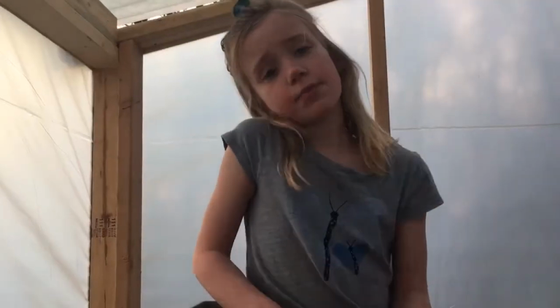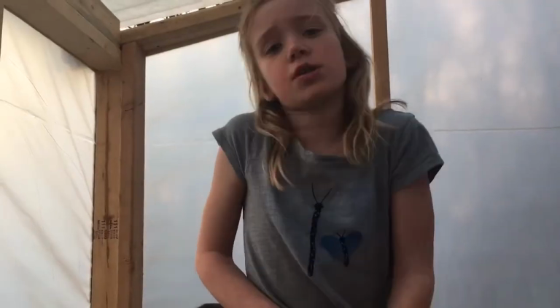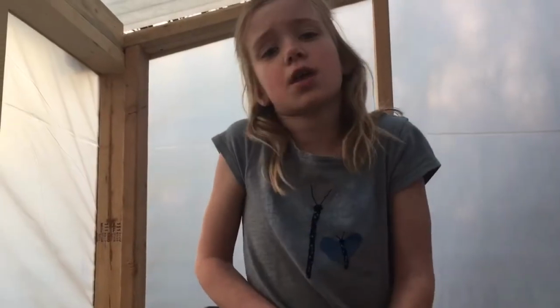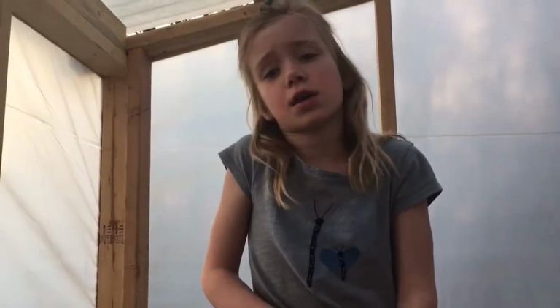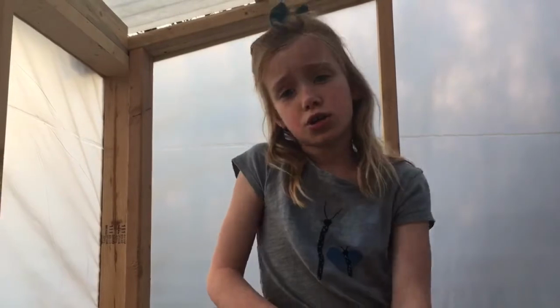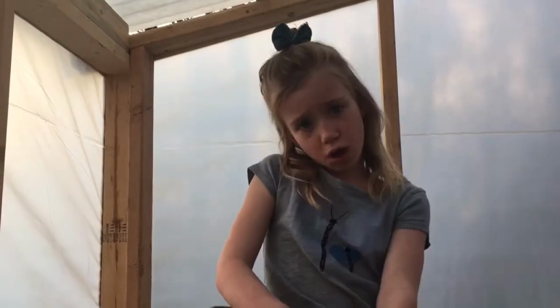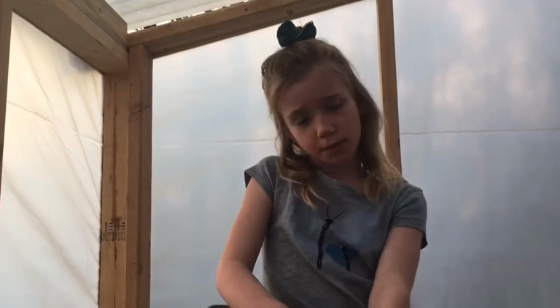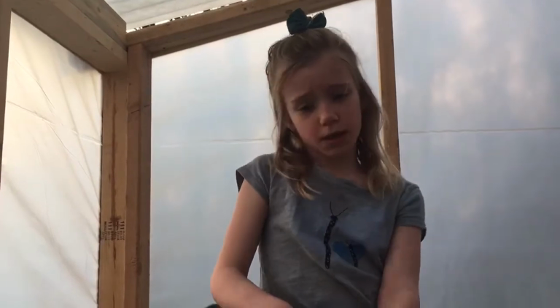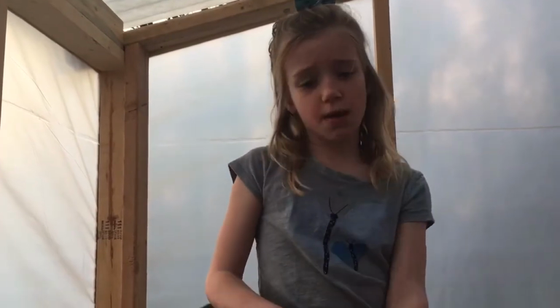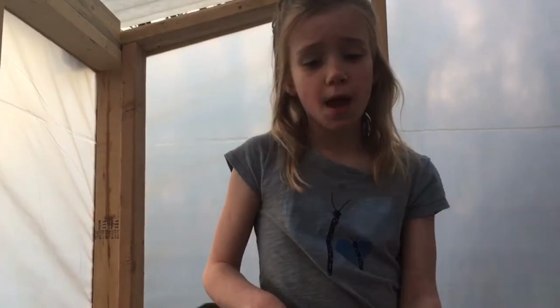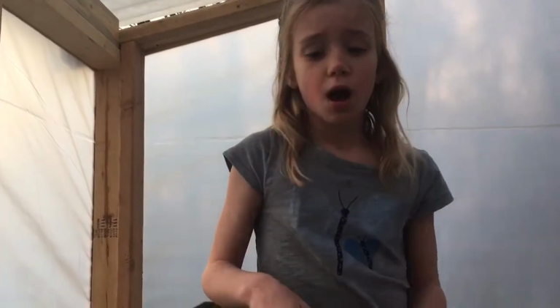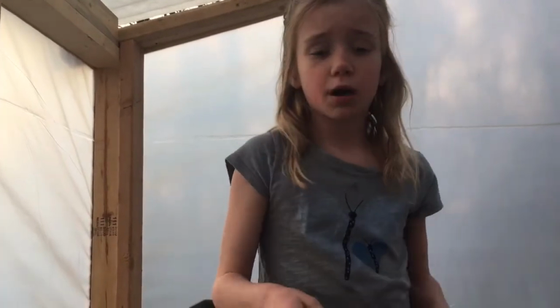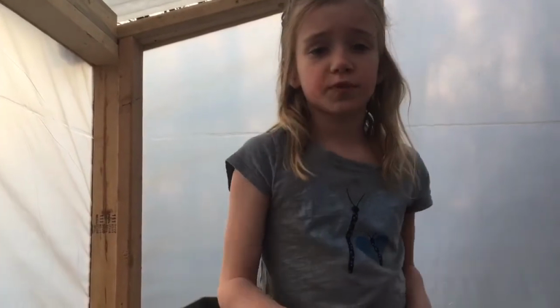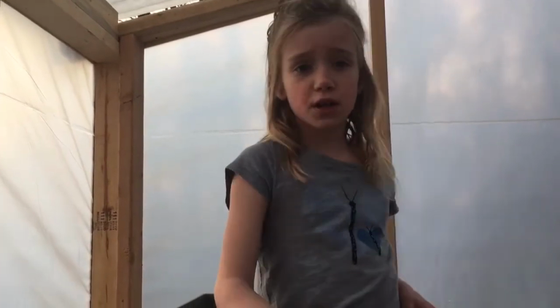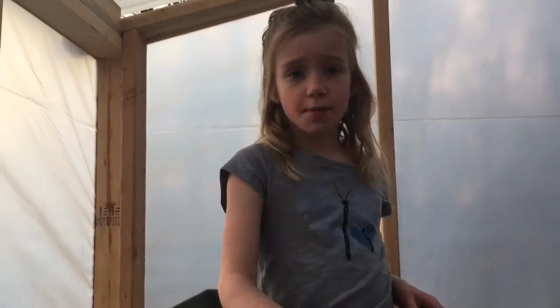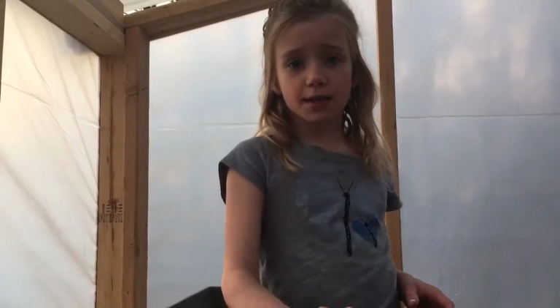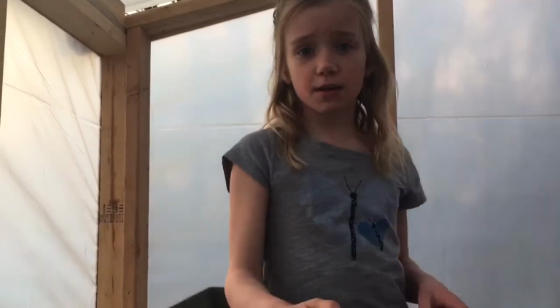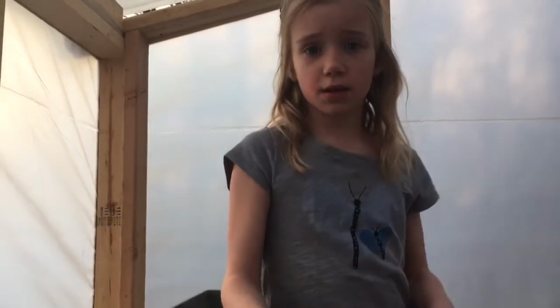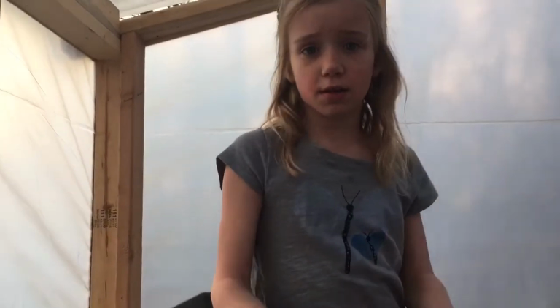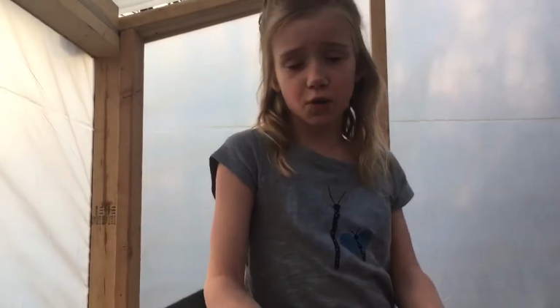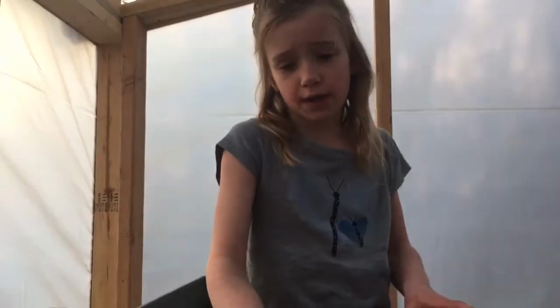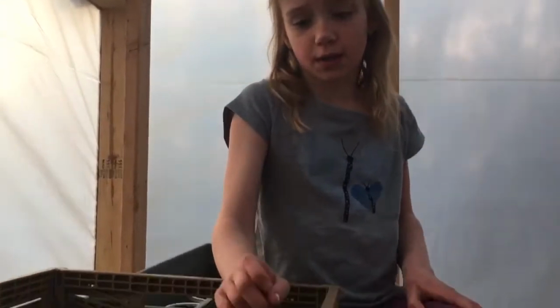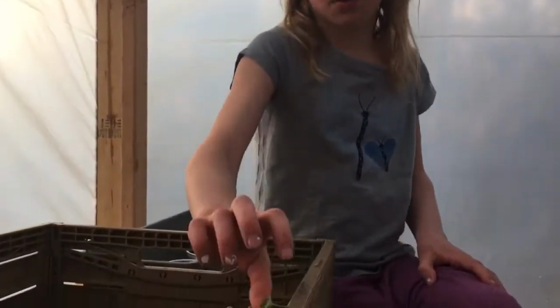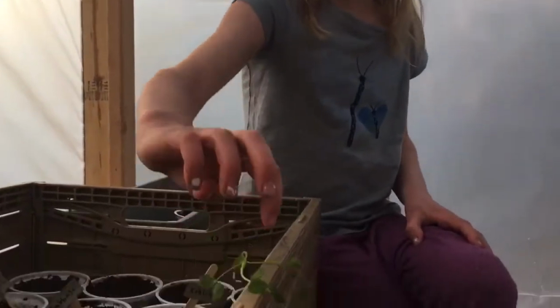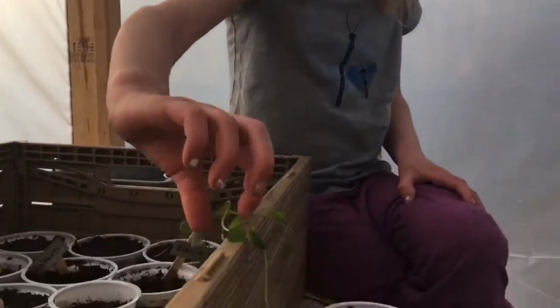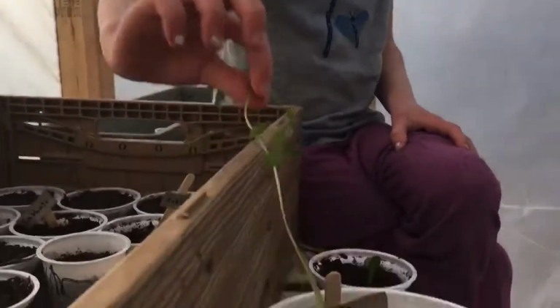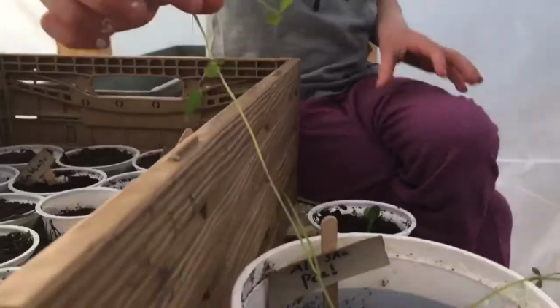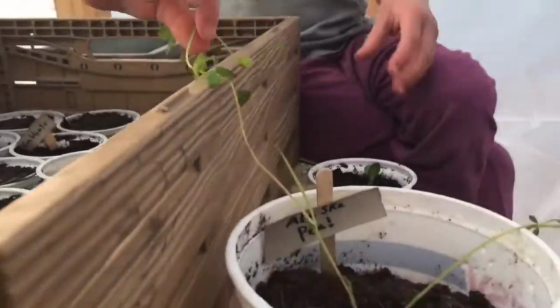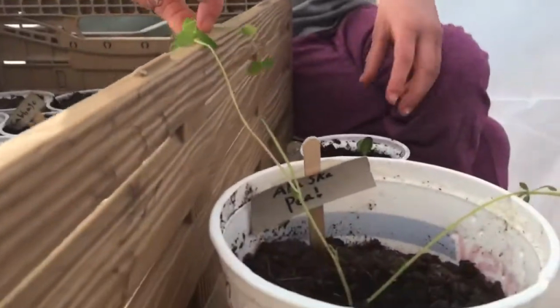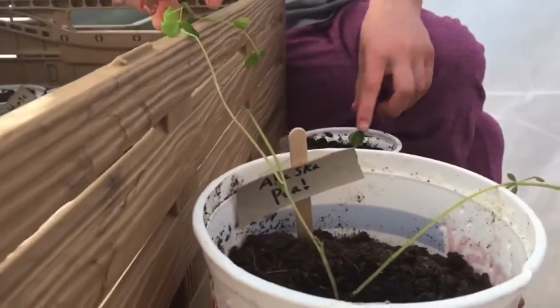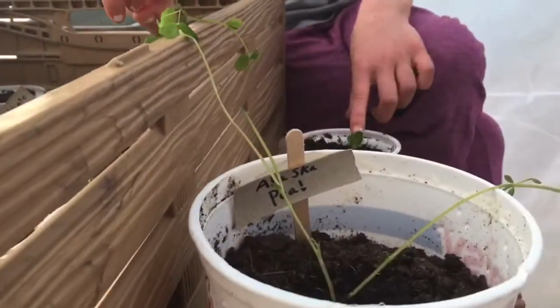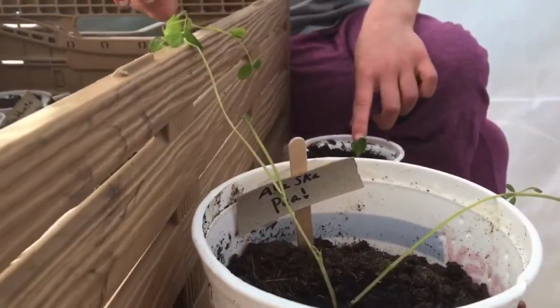I'm going to show you how to plant them. Here are some I started a few weeks ago. This is Alaska Pea, and this is a pumpkin.